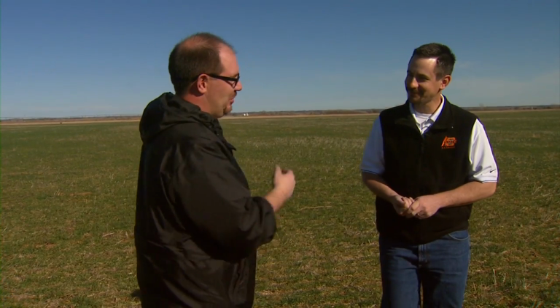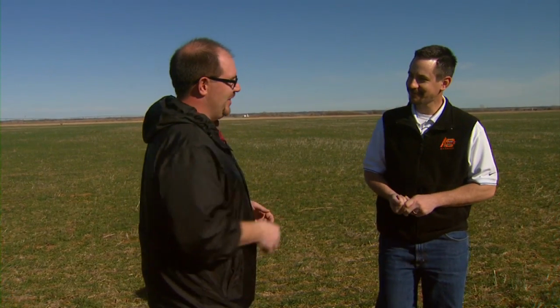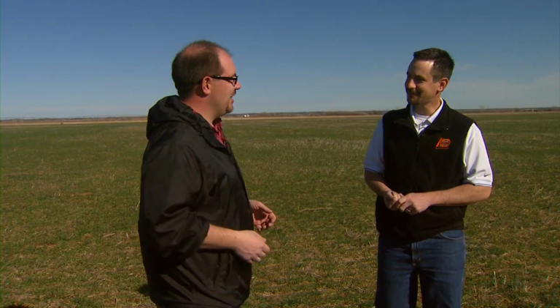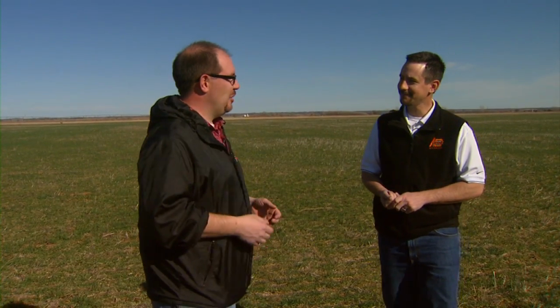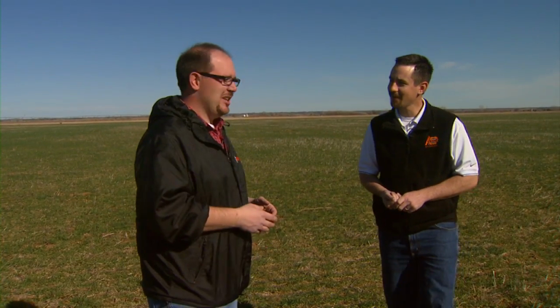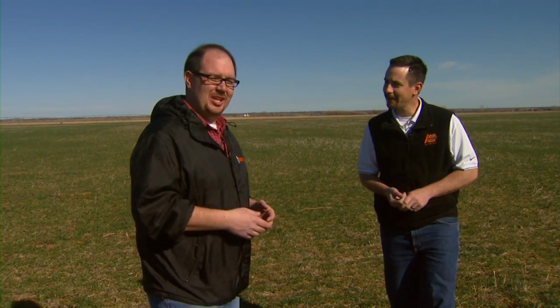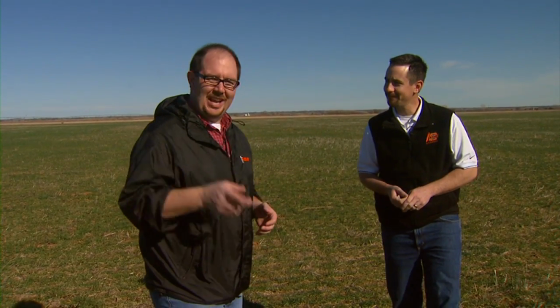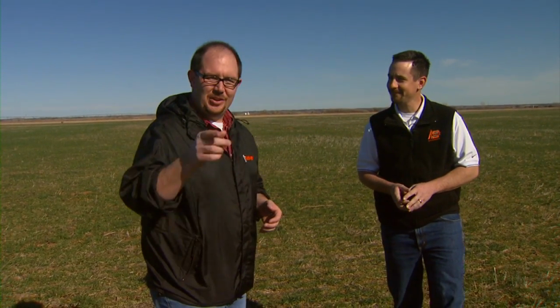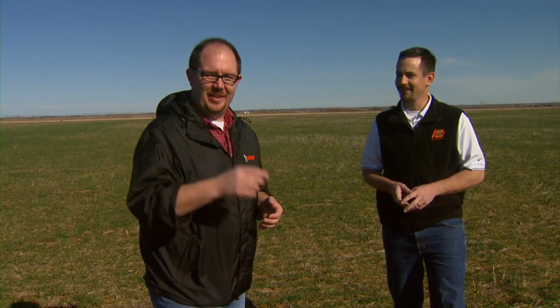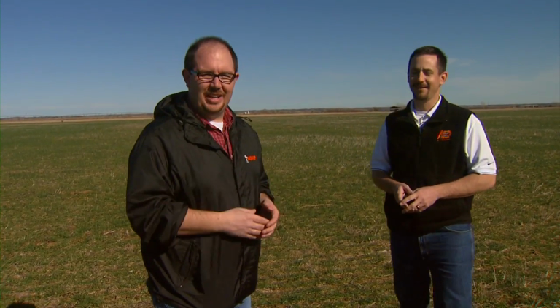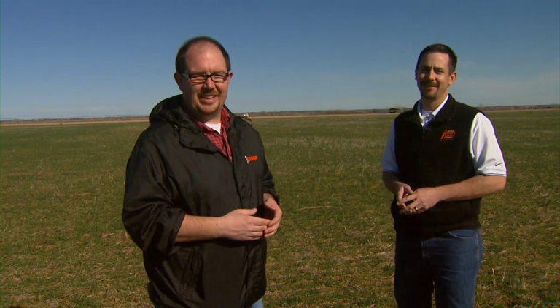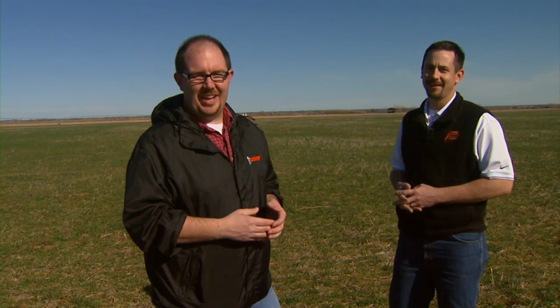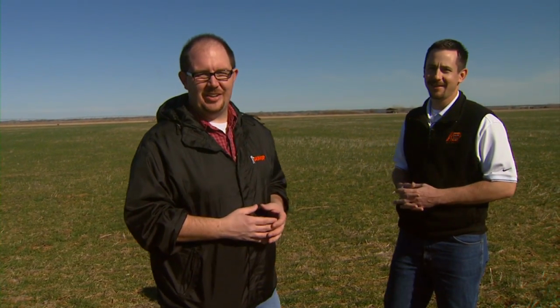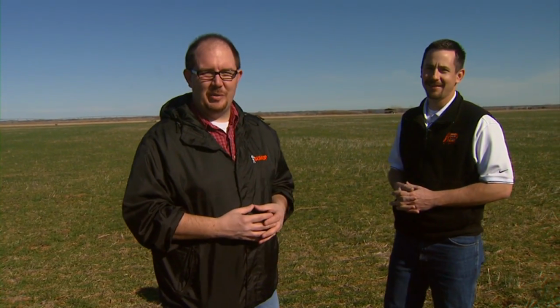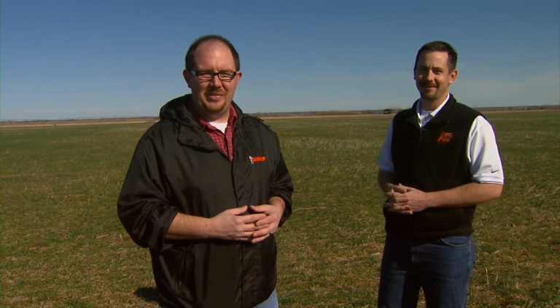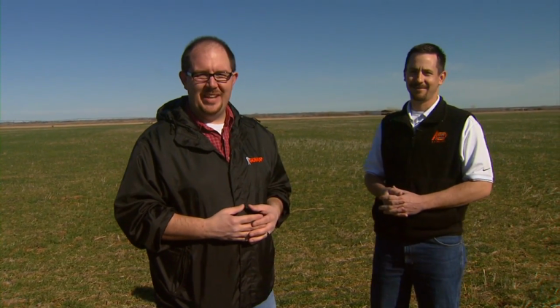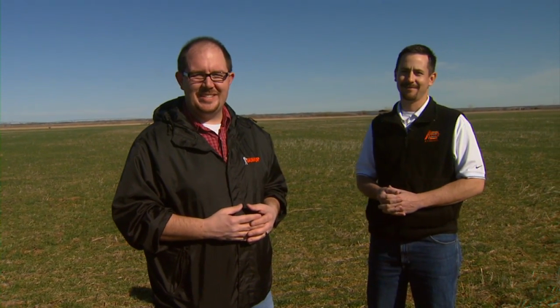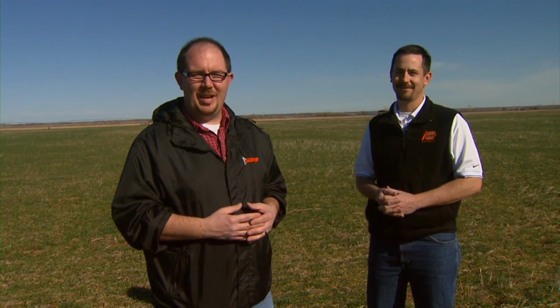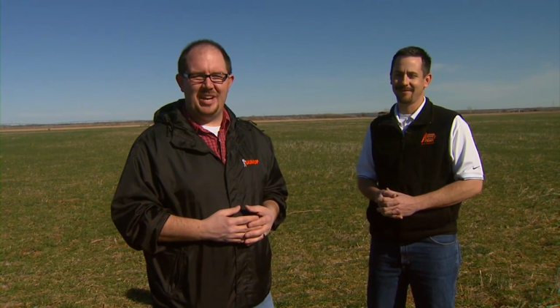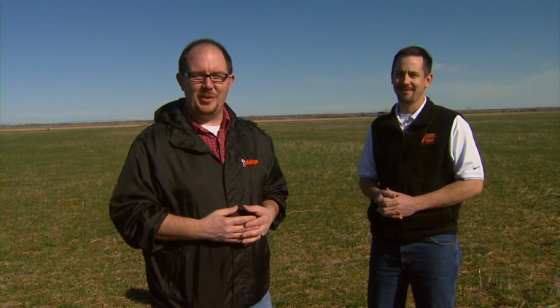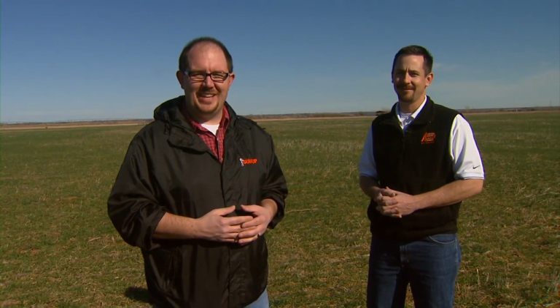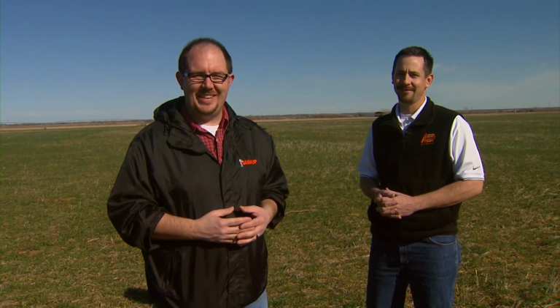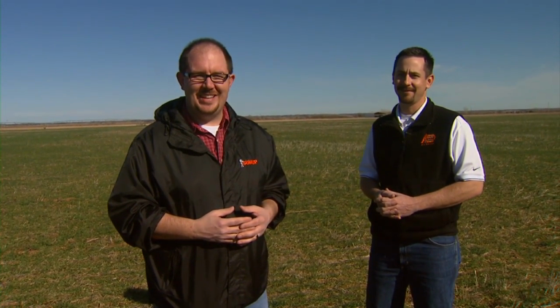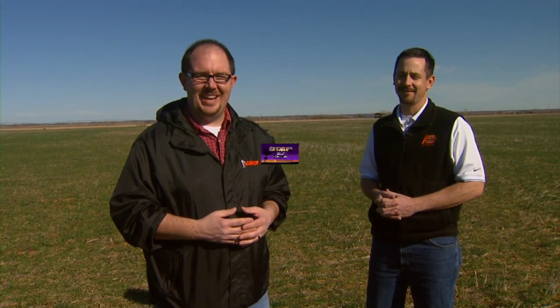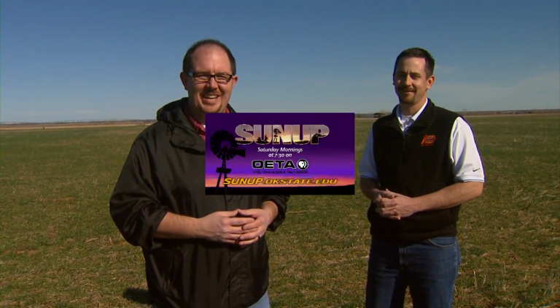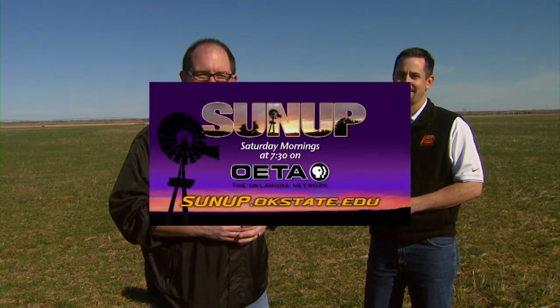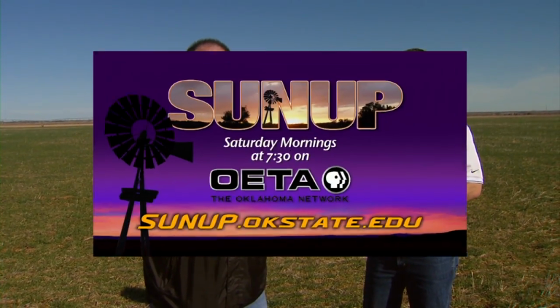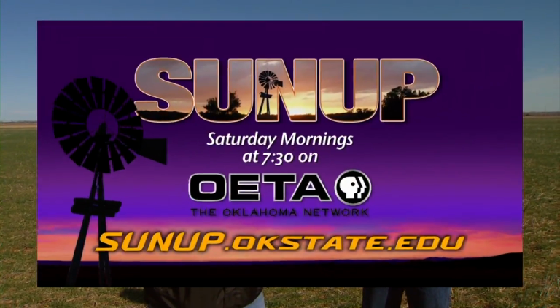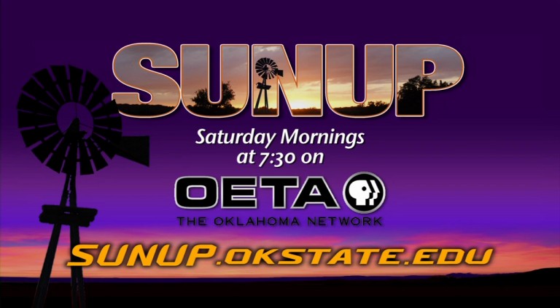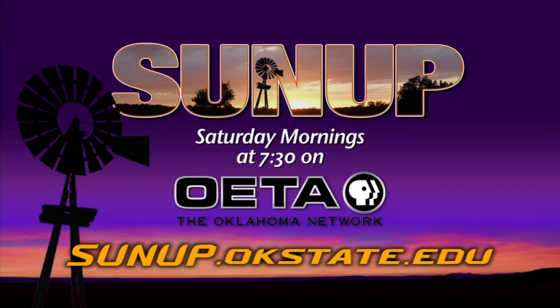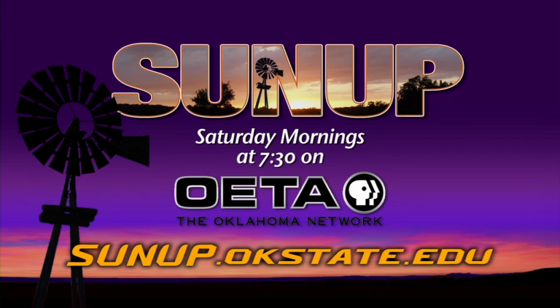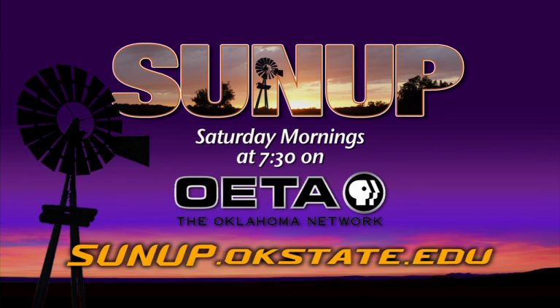Well Brian, thank you very much. And you can find a link to that on our website, sunup.okstate.edu. Thank you.